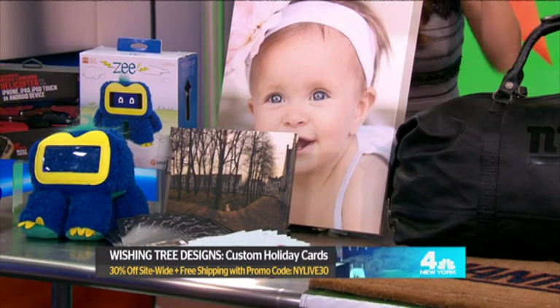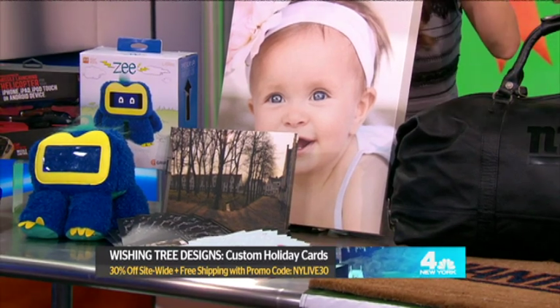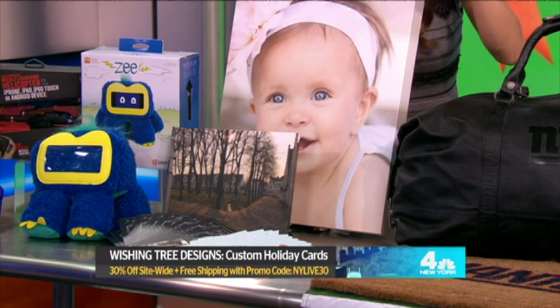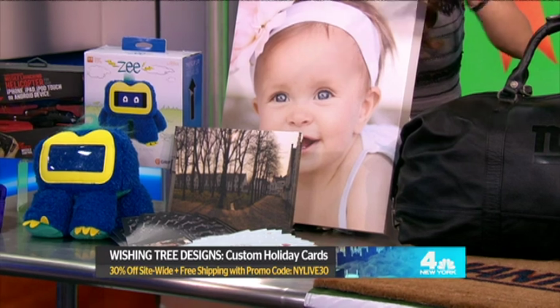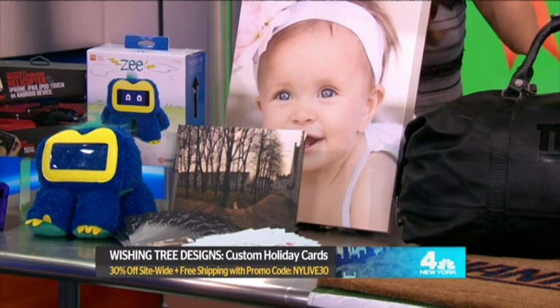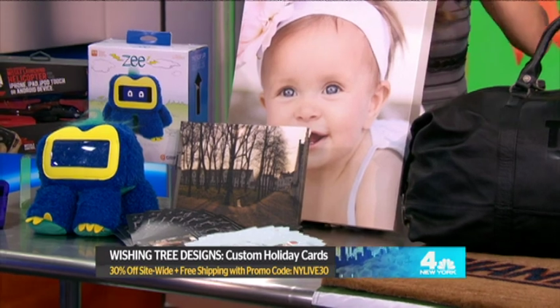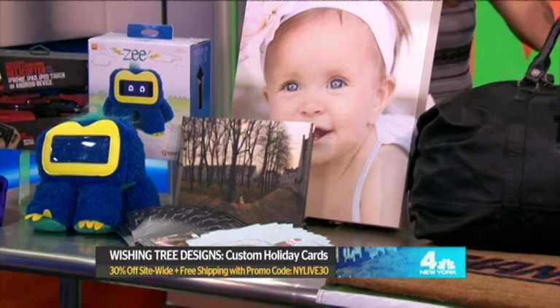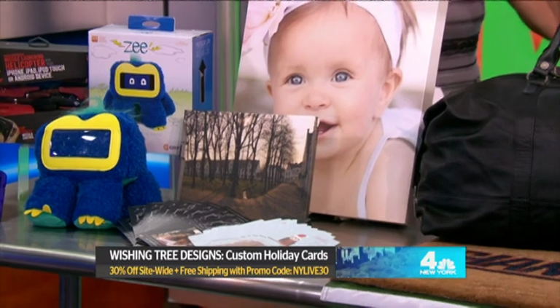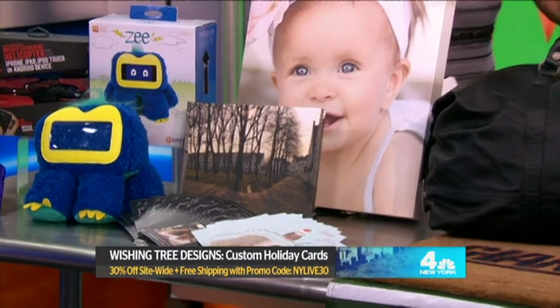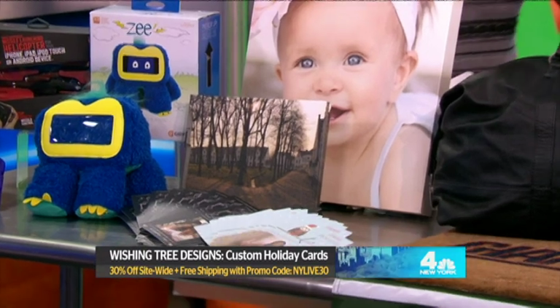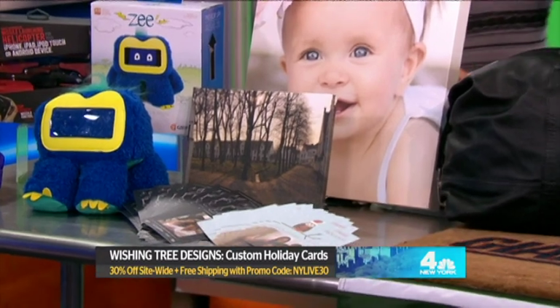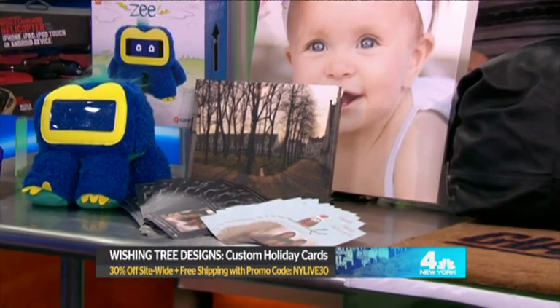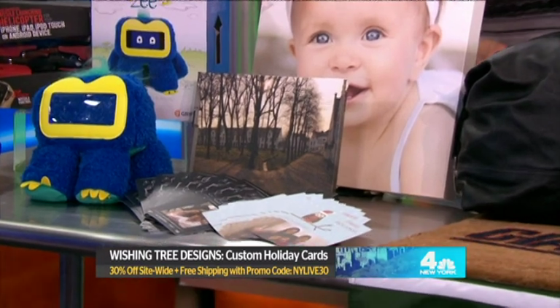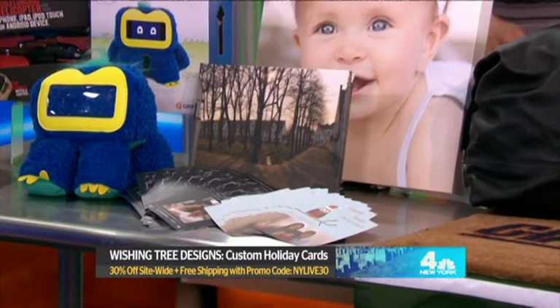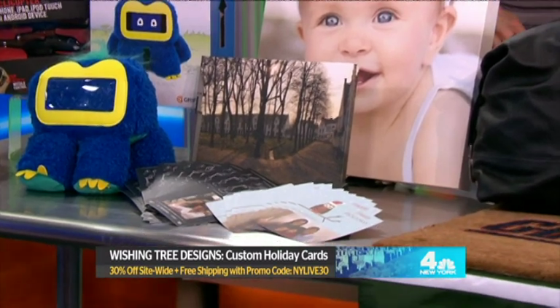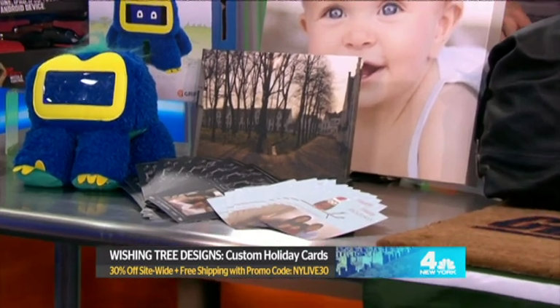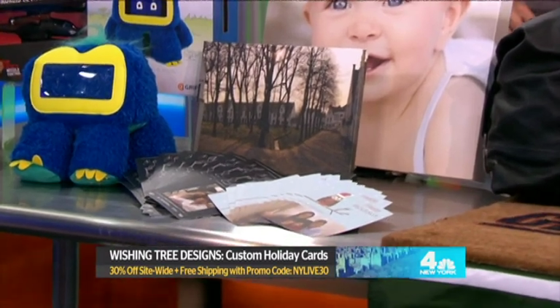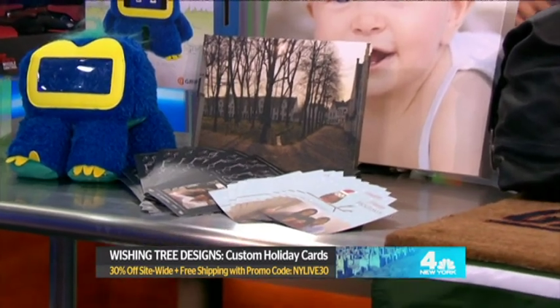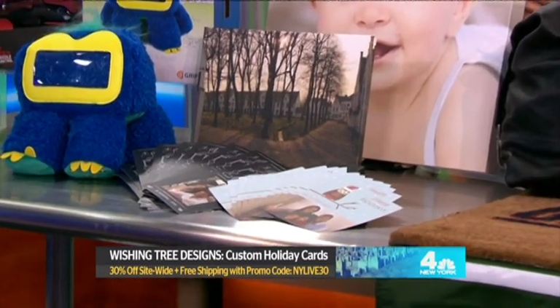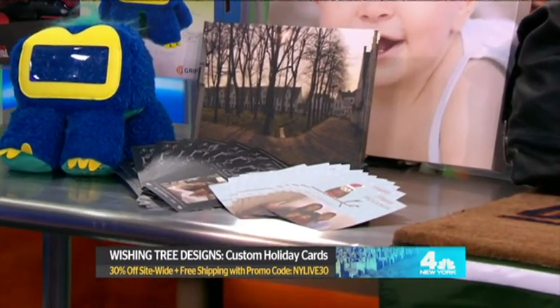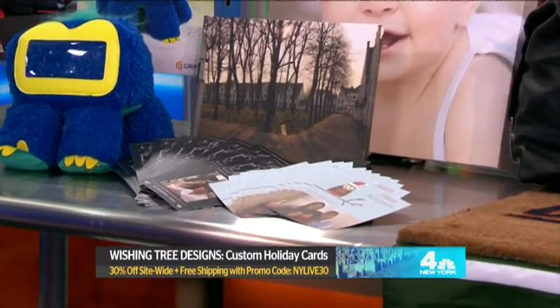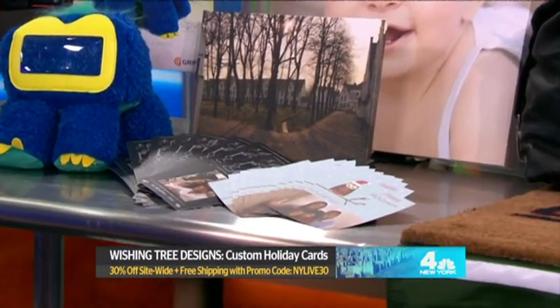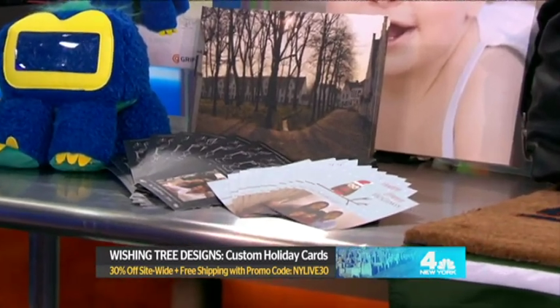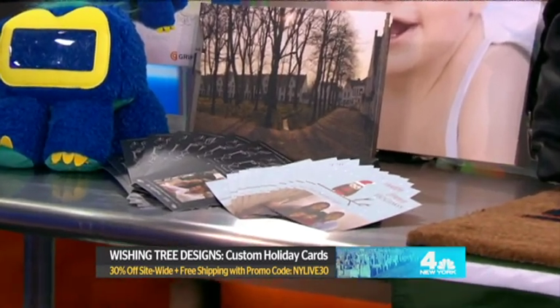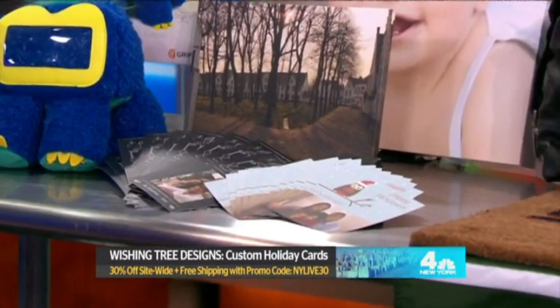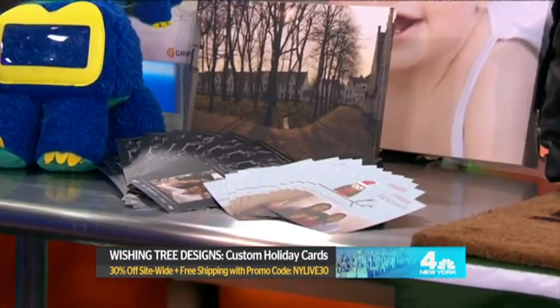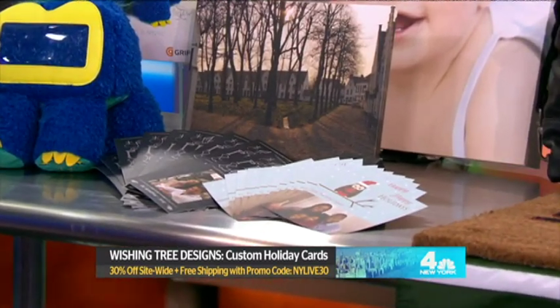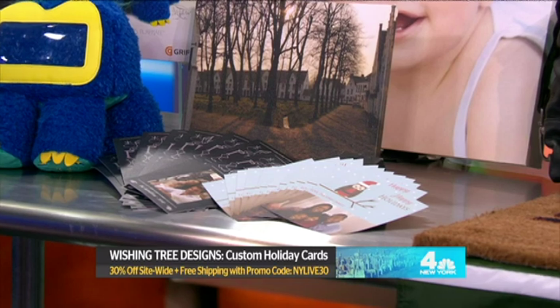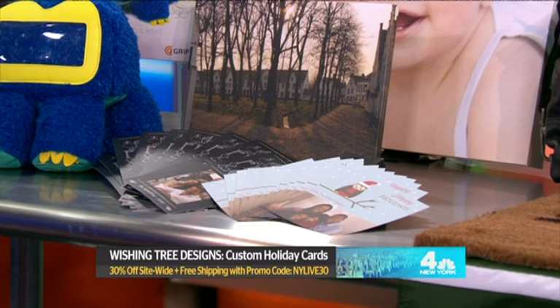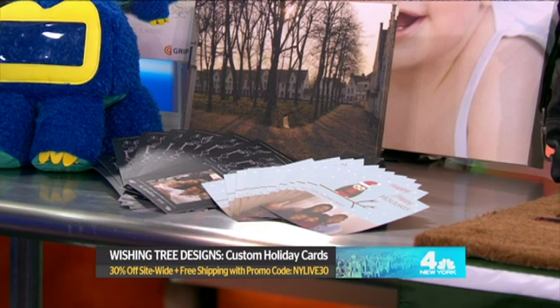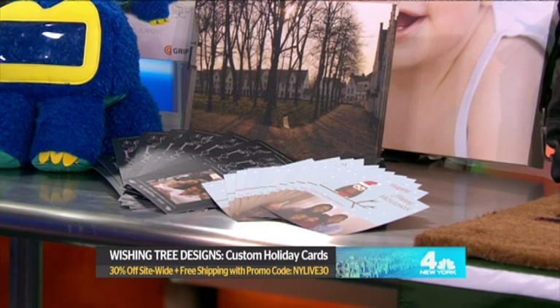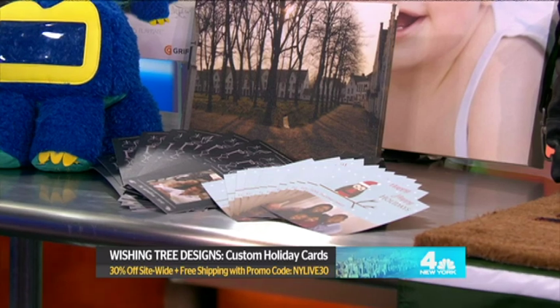There are cards and pictures printed right to canvas, which is perfect for any holiday. And next up, for the sports fans in our lives, these are fantastic.